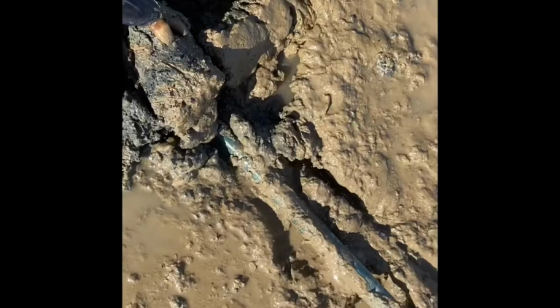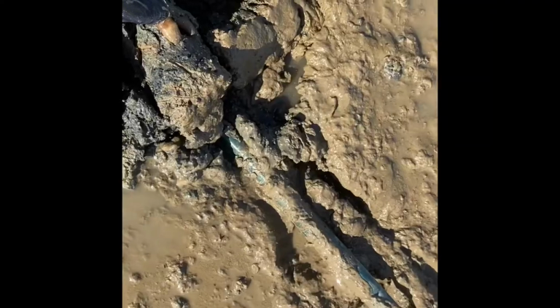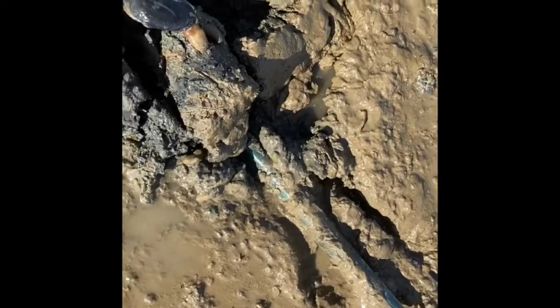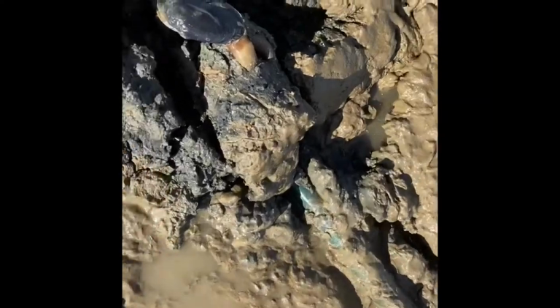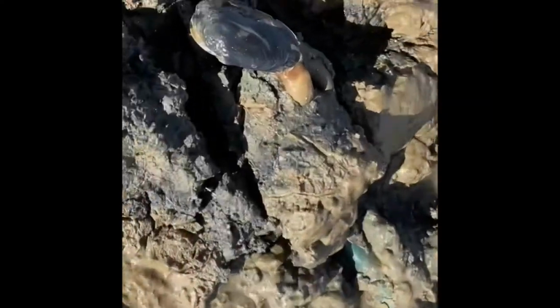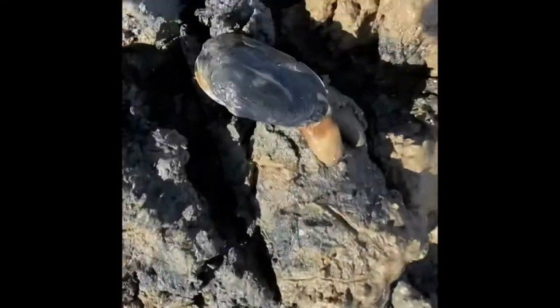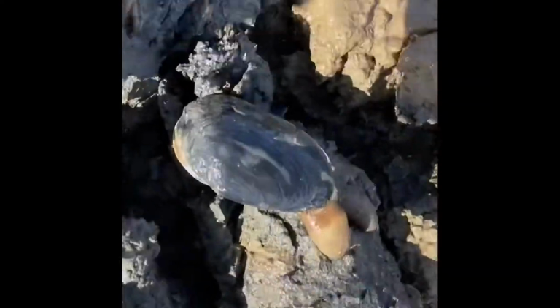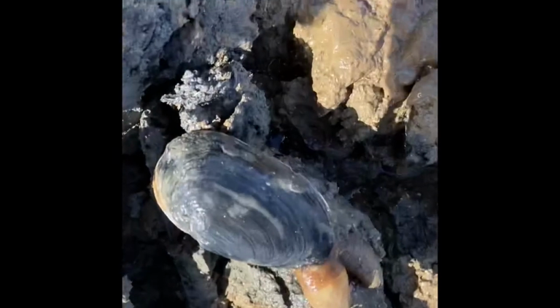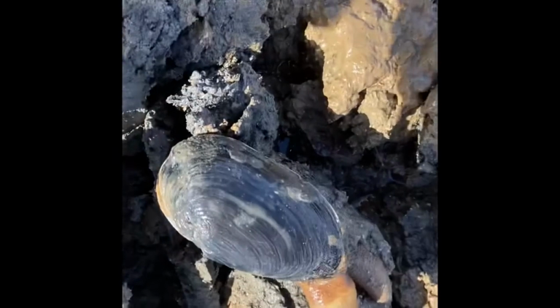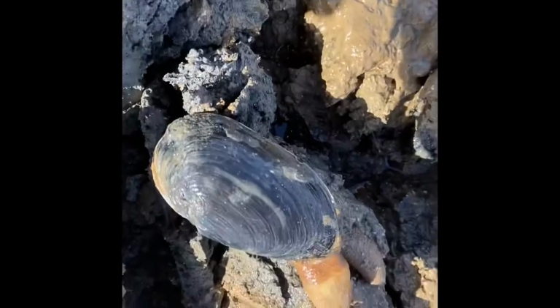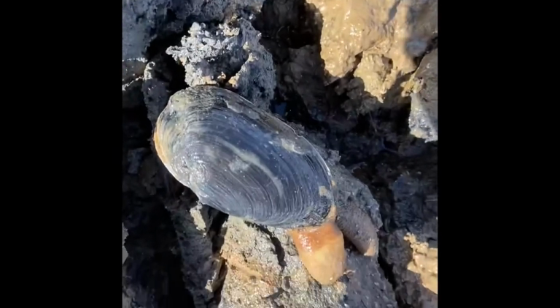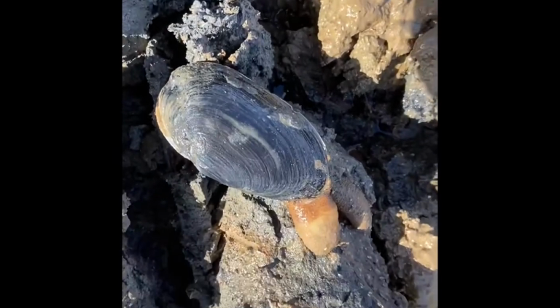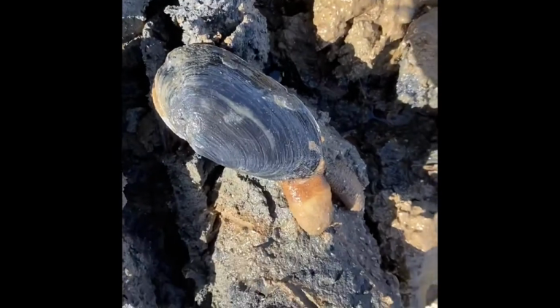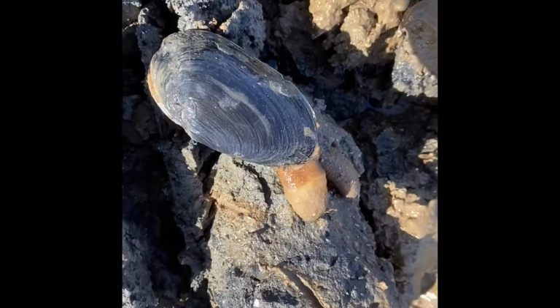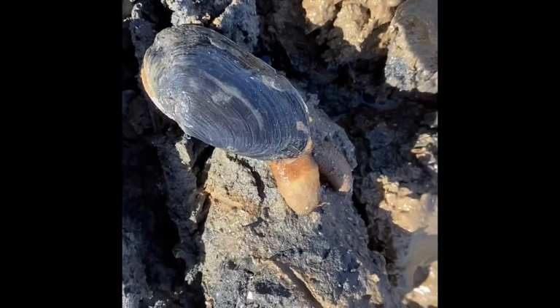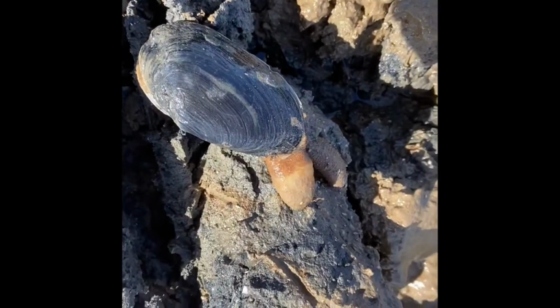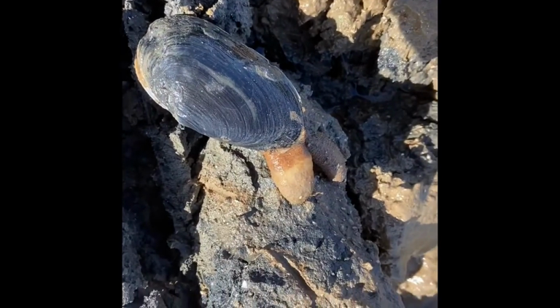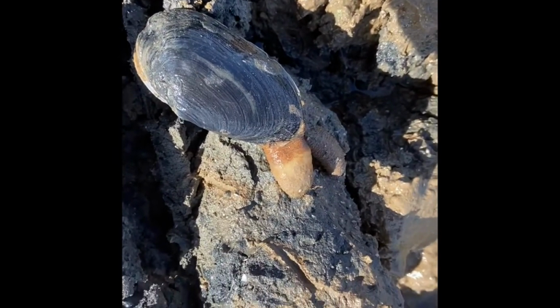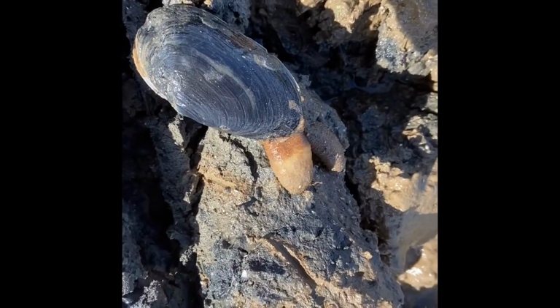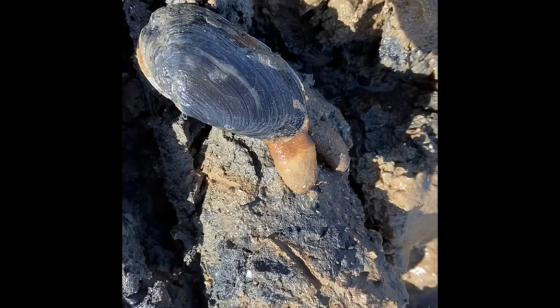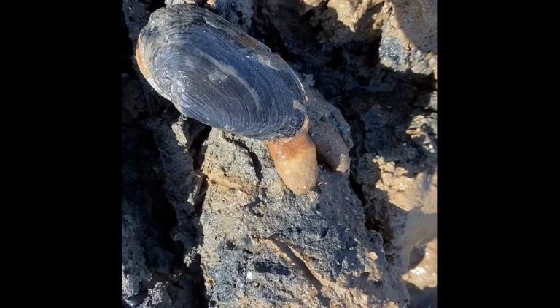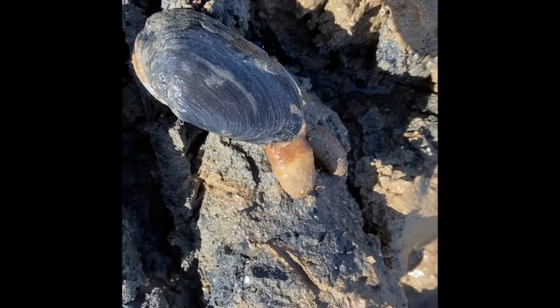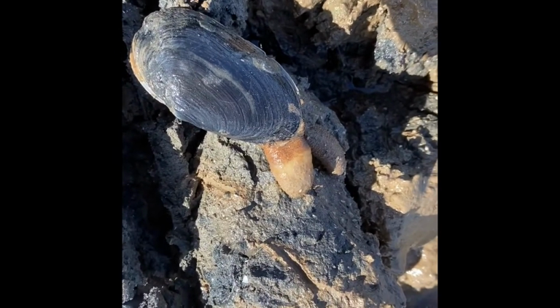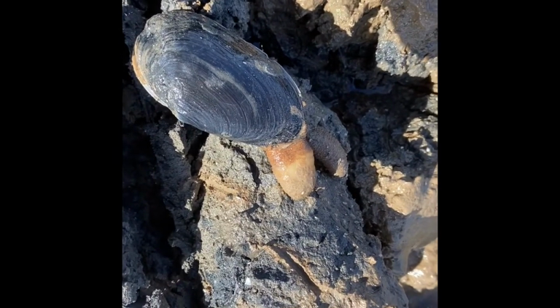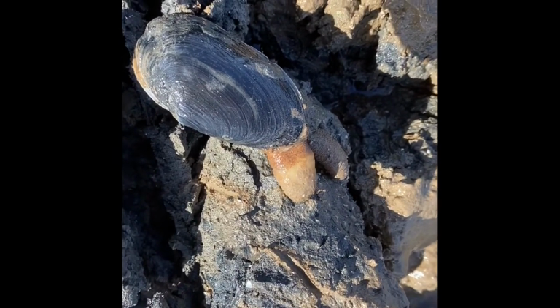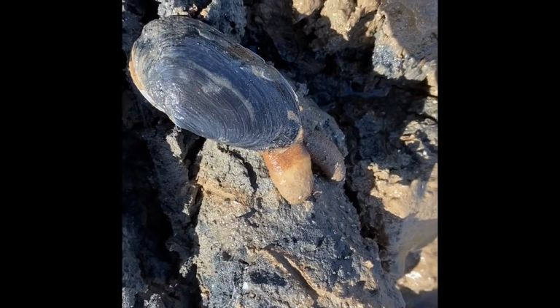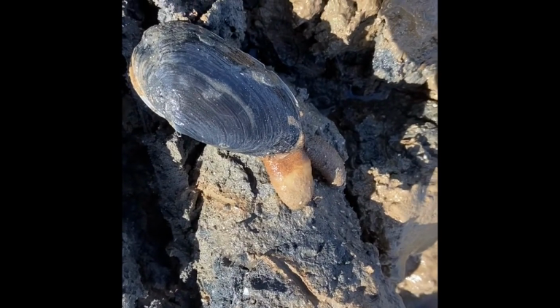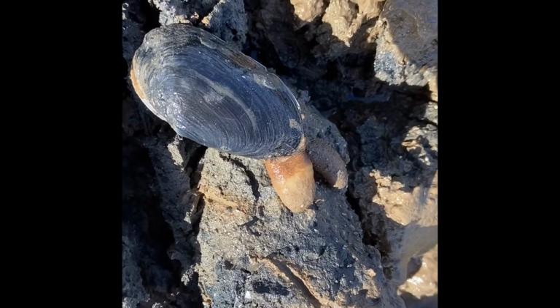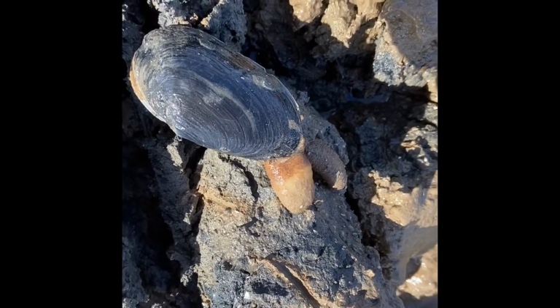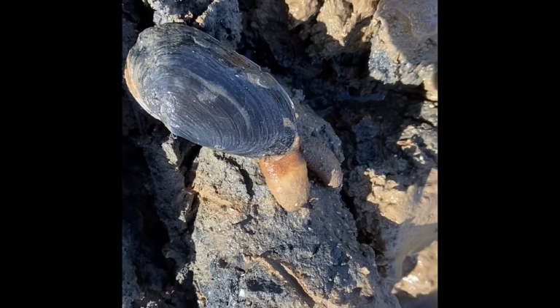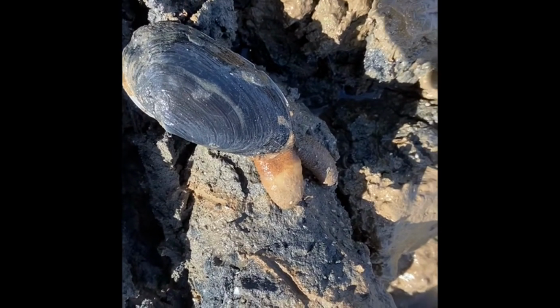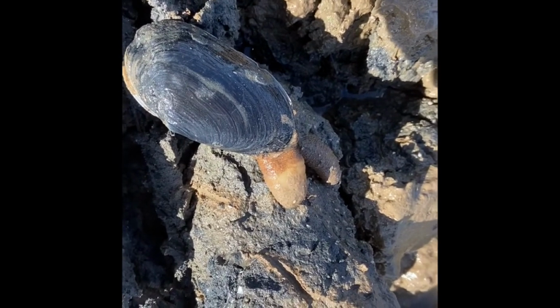Right guys, there we have a perfect representation of the gaping clams. Perfect.